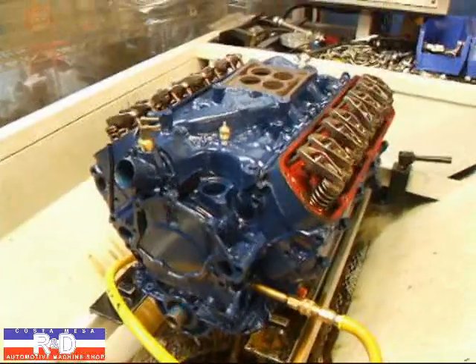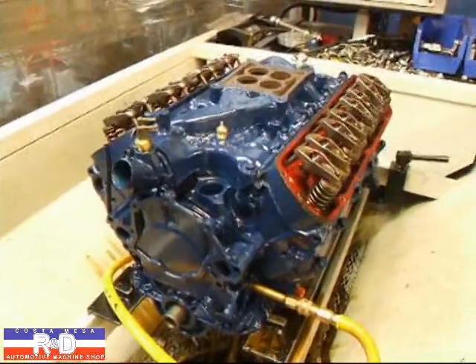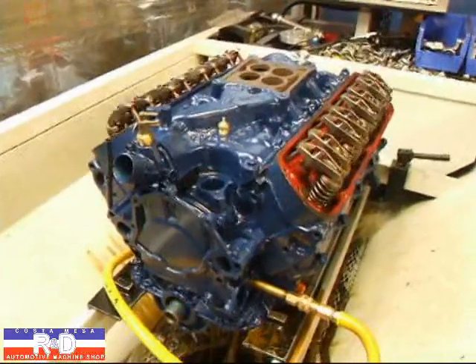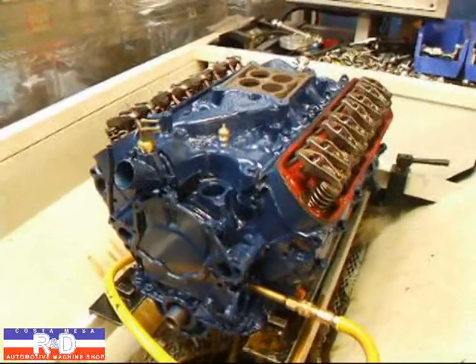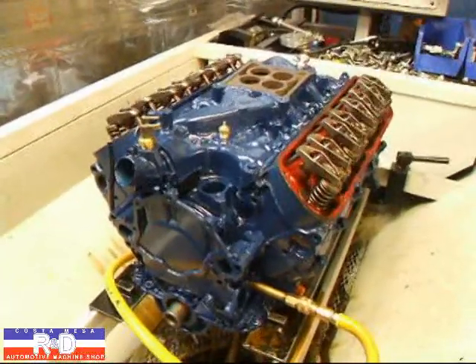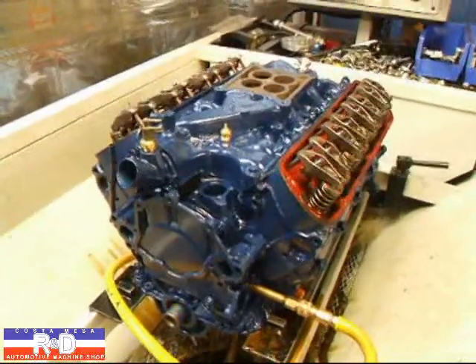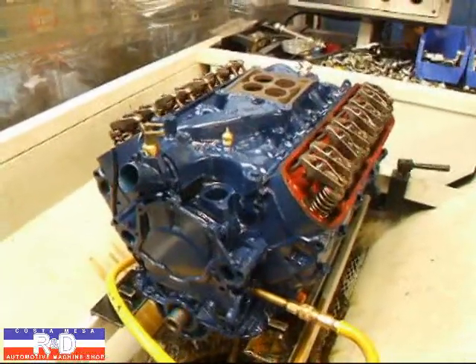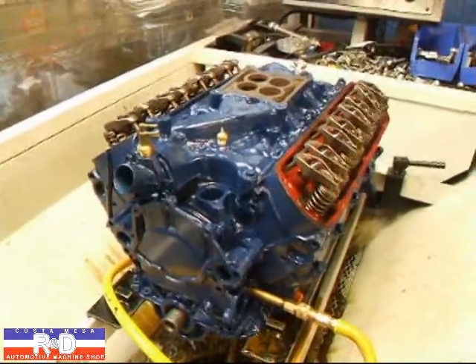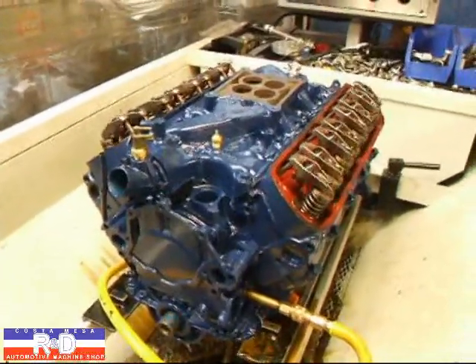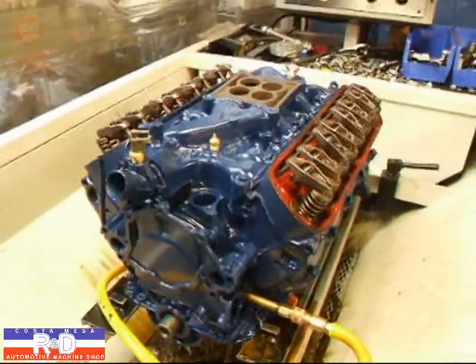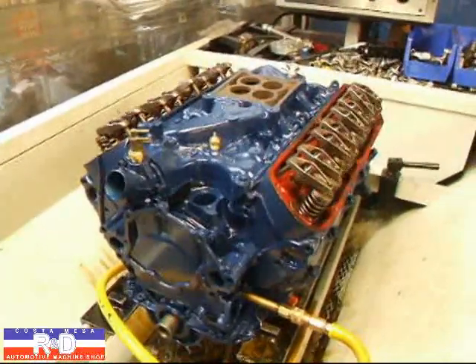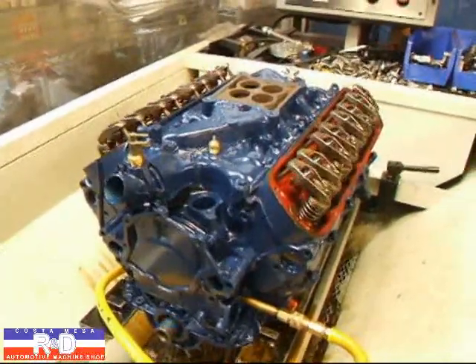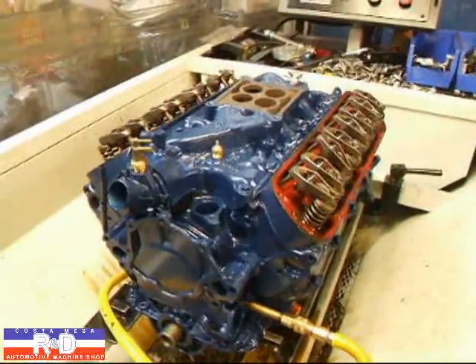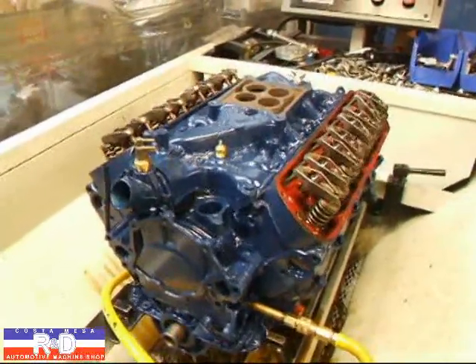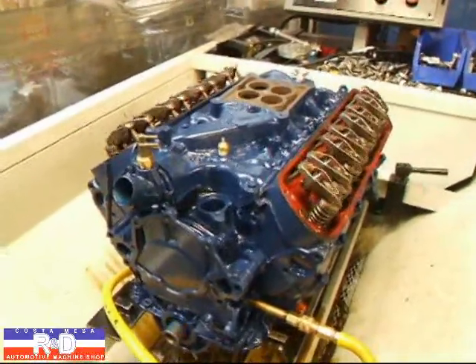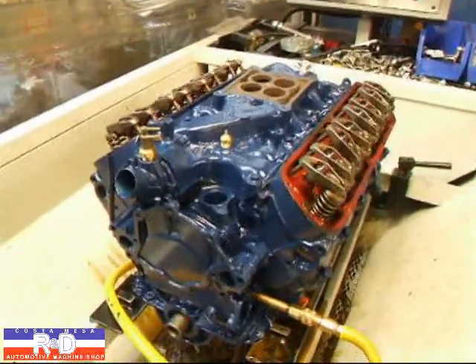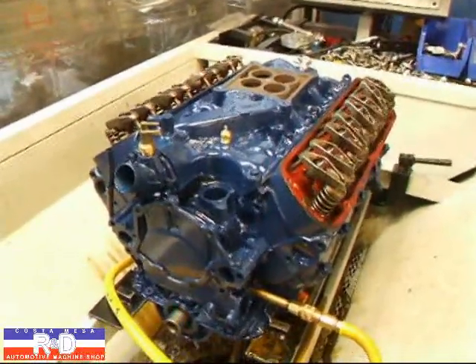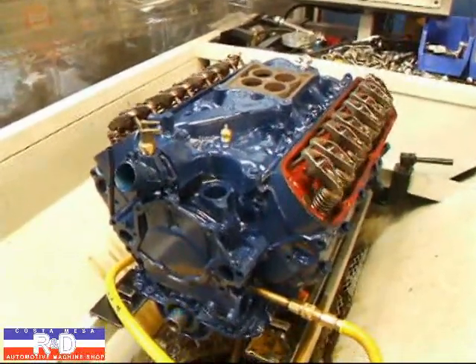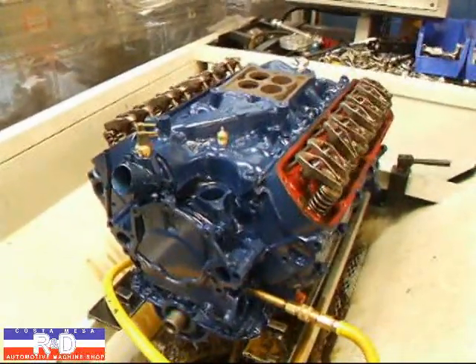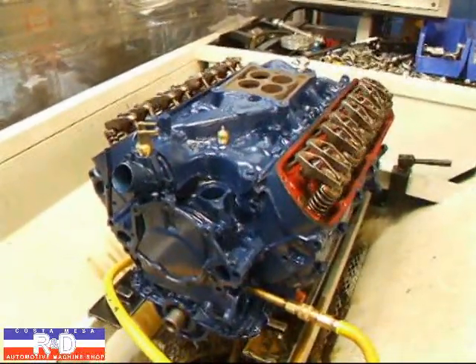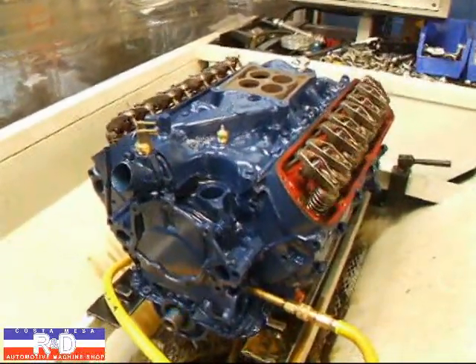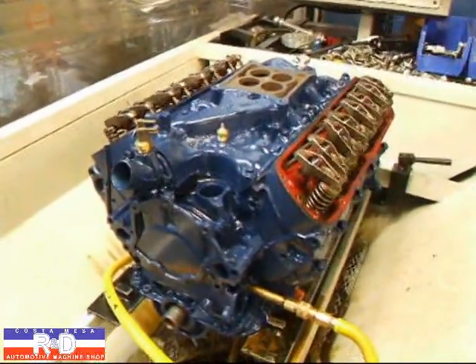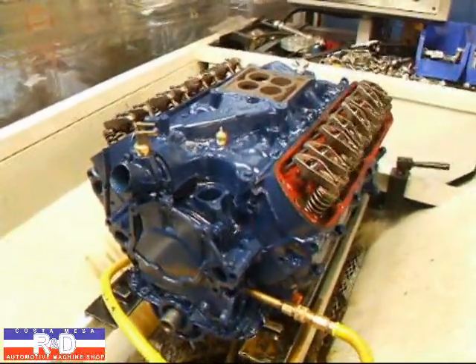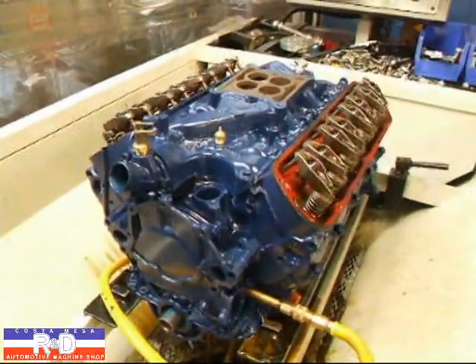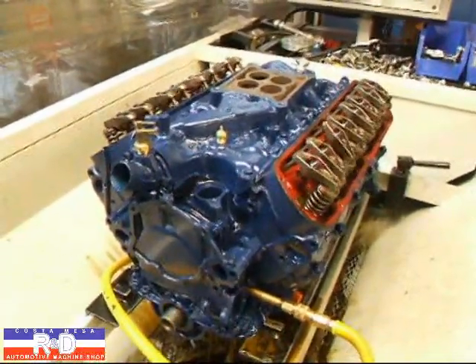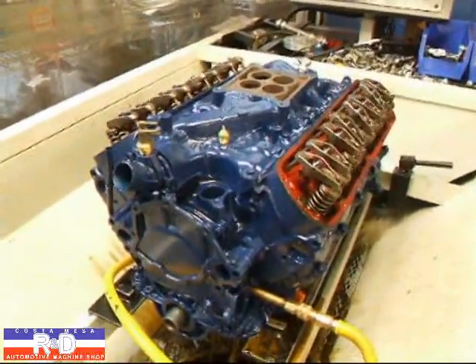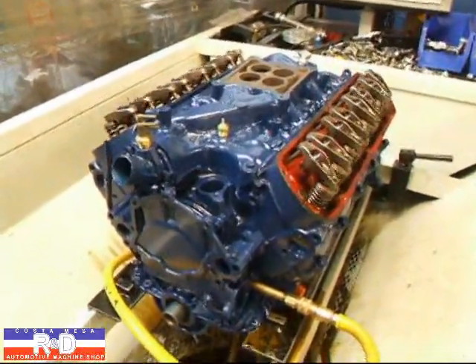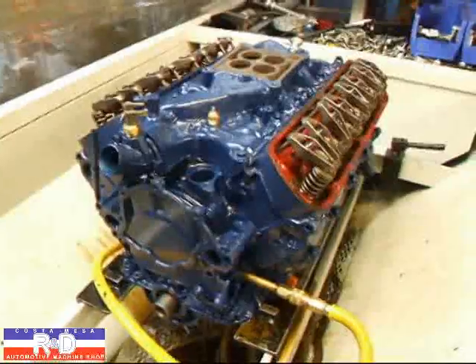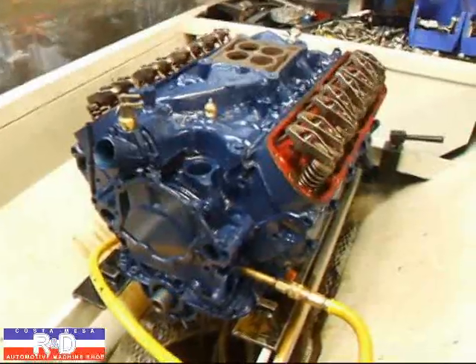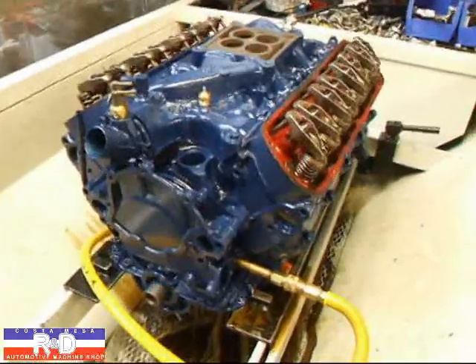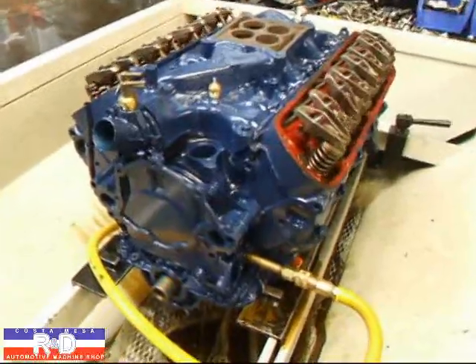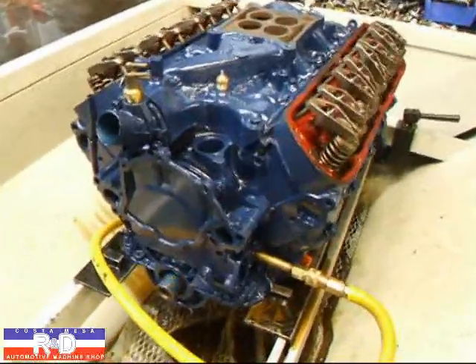If you have questions about Fords or SimTesting, give me a call here at Costa Mesa R&D. We'll see you soon.